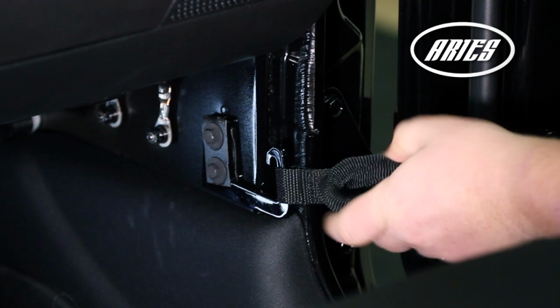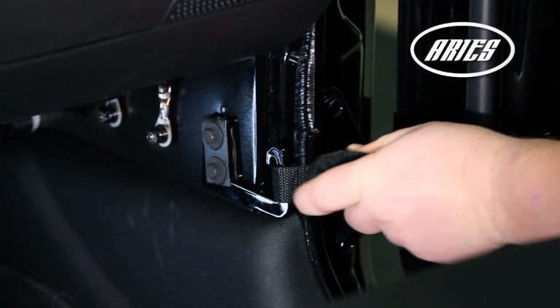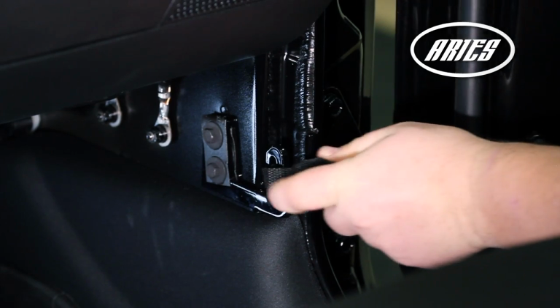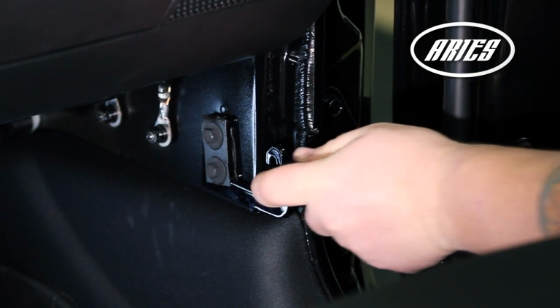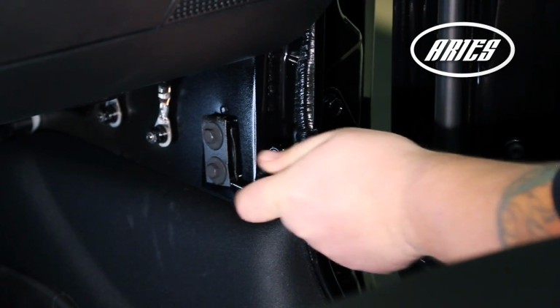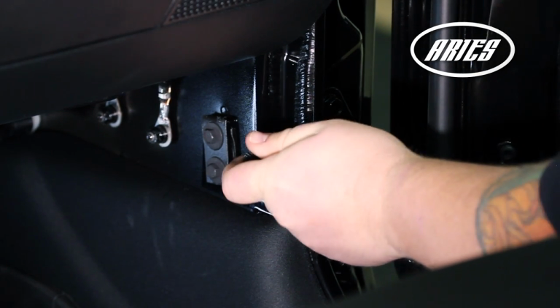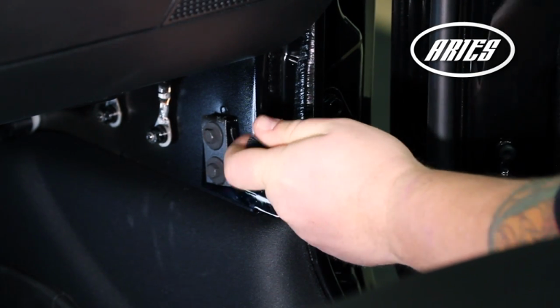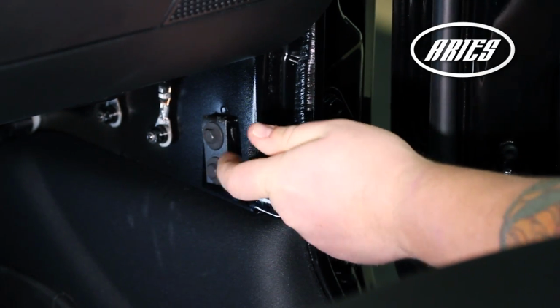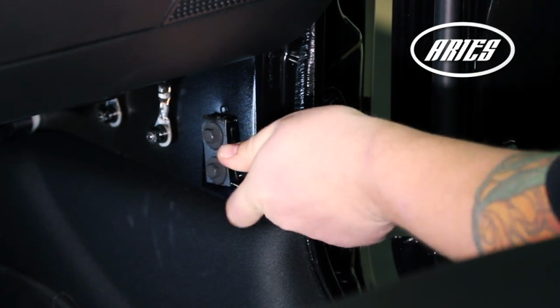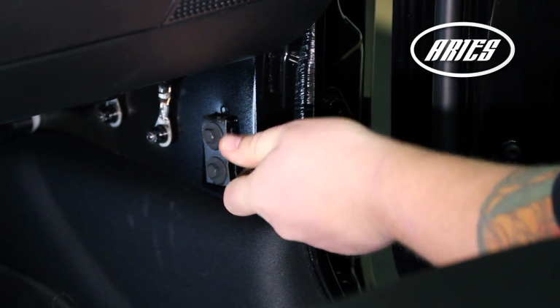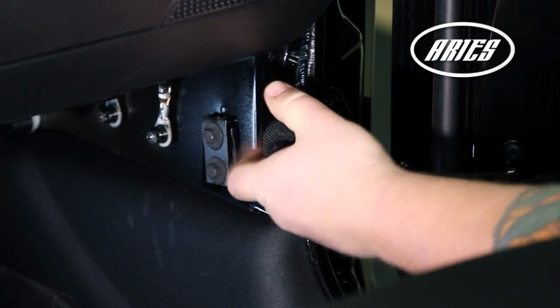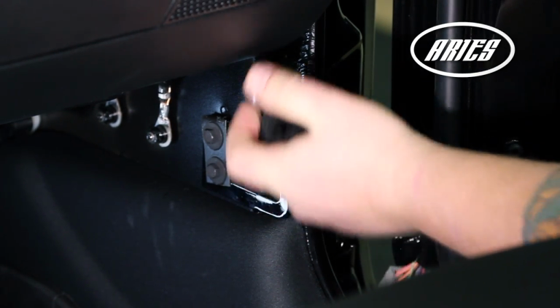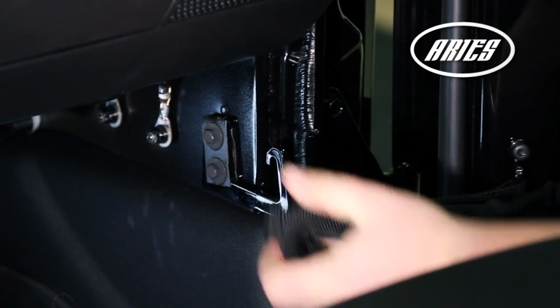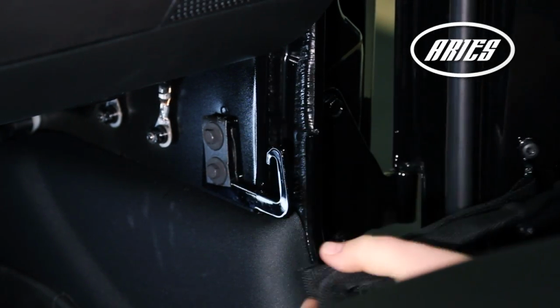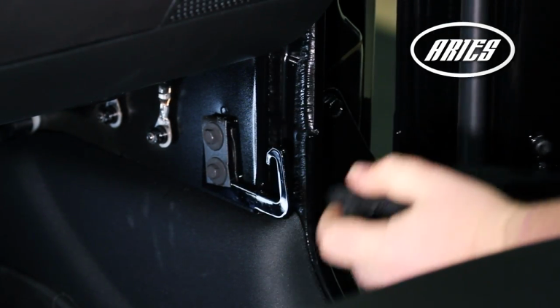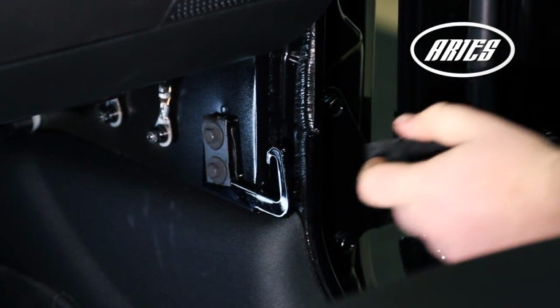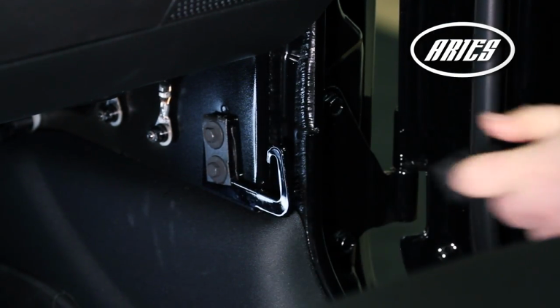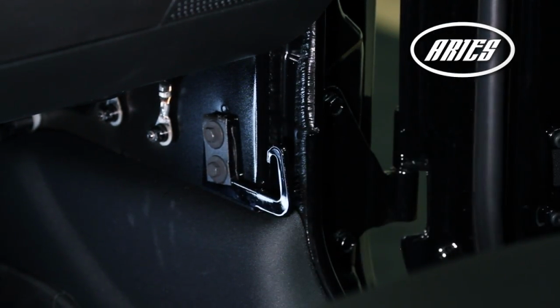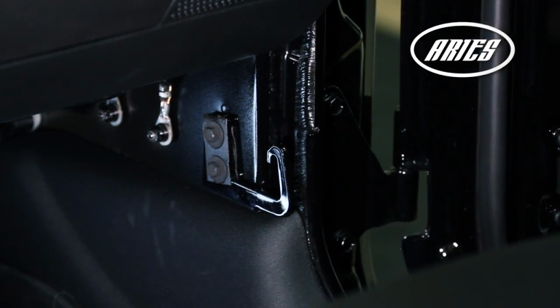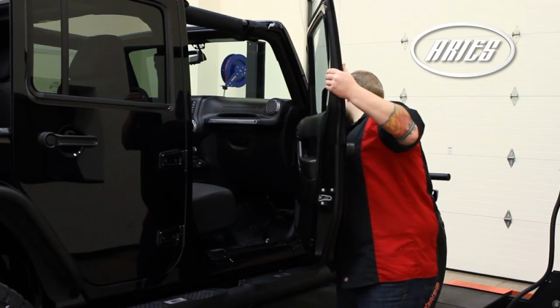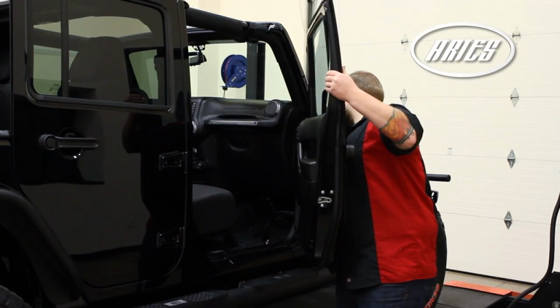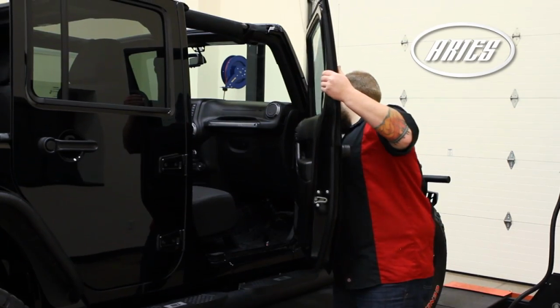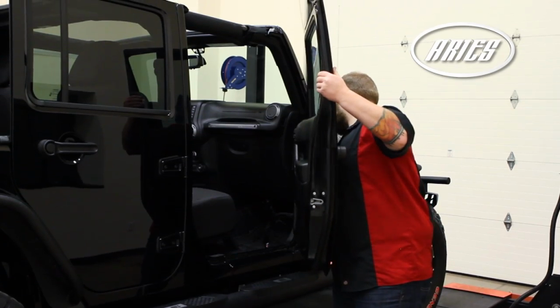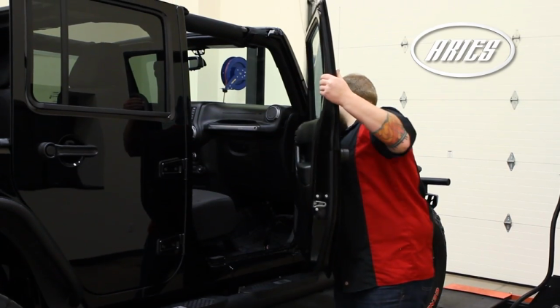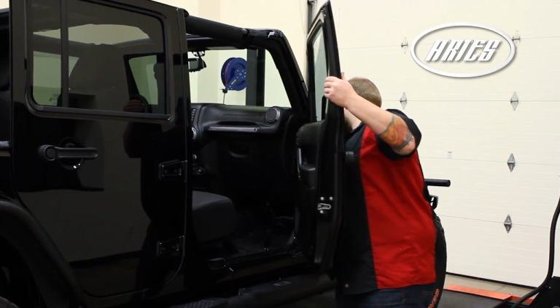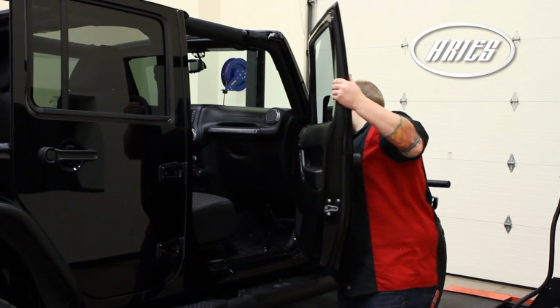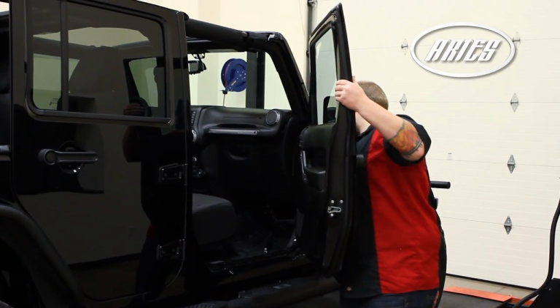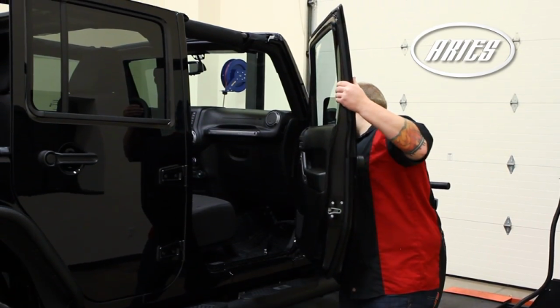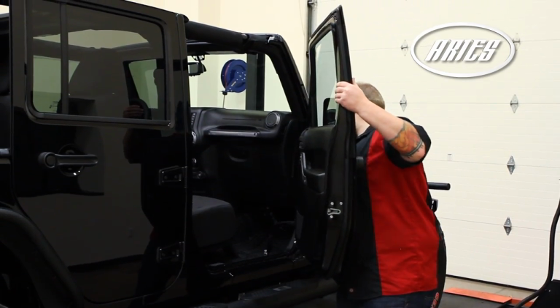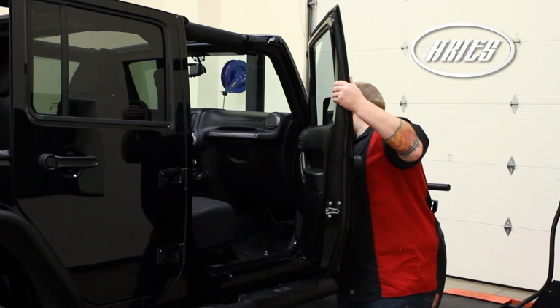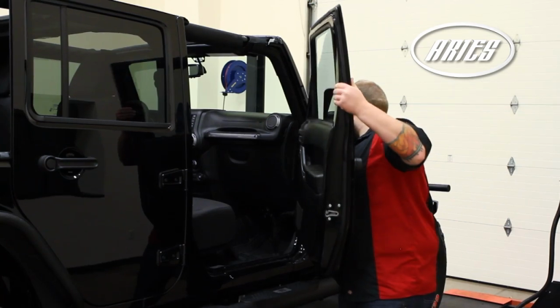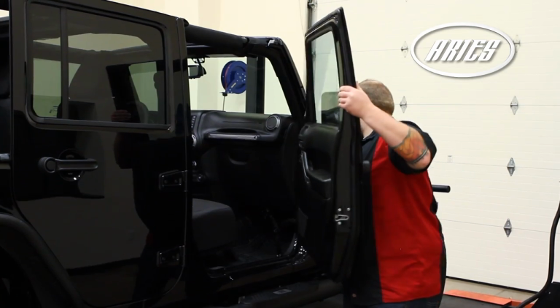Remove the swing-out safety strap. Lift the door off and carefully set aside.